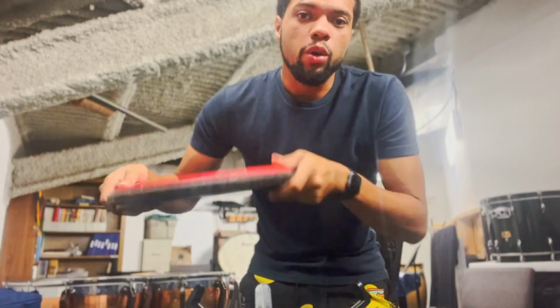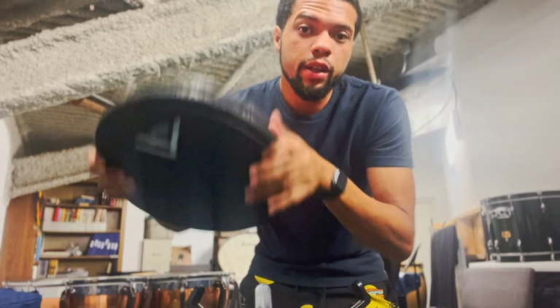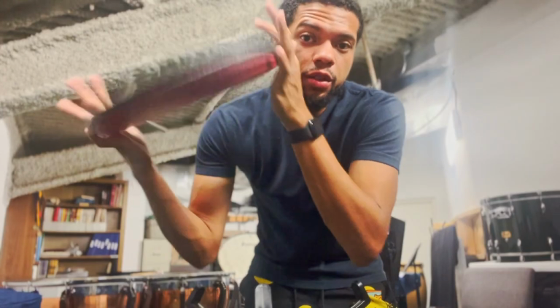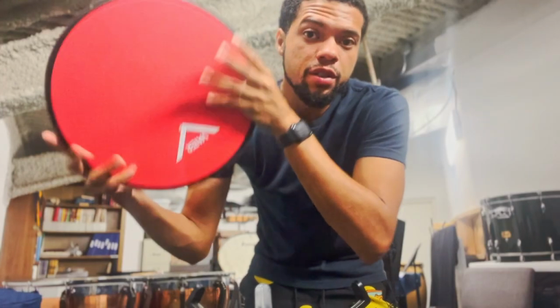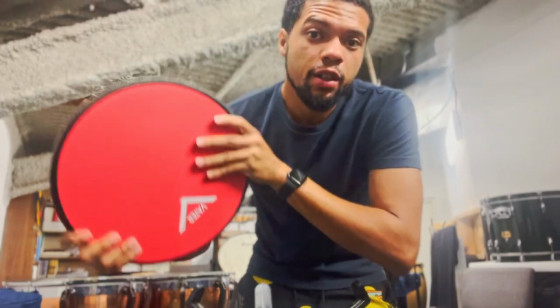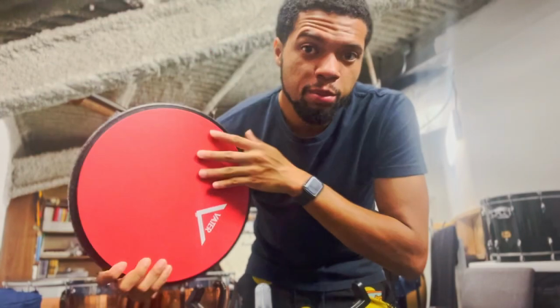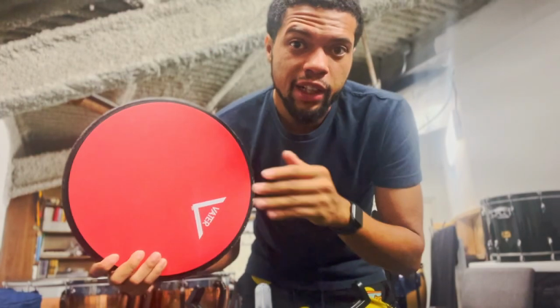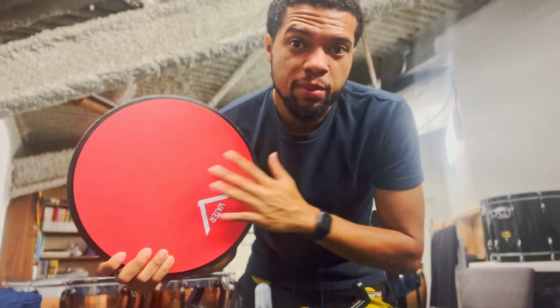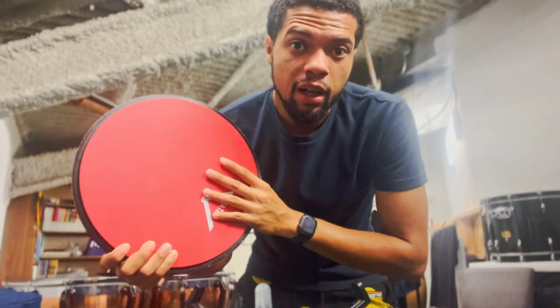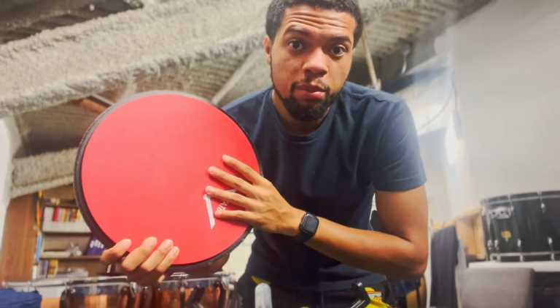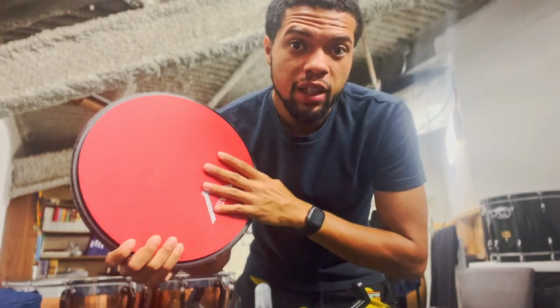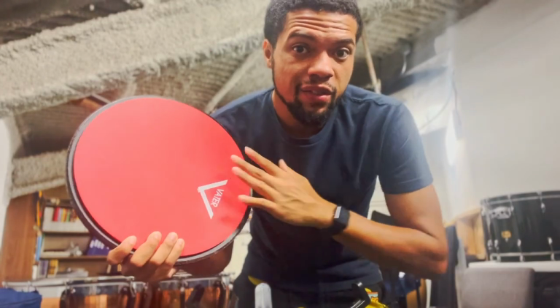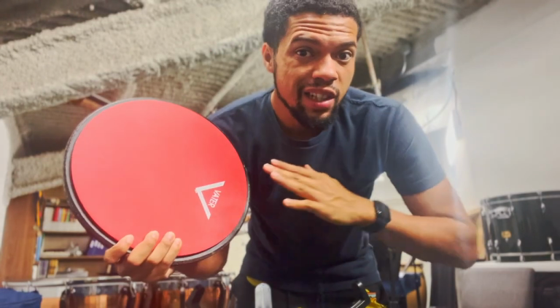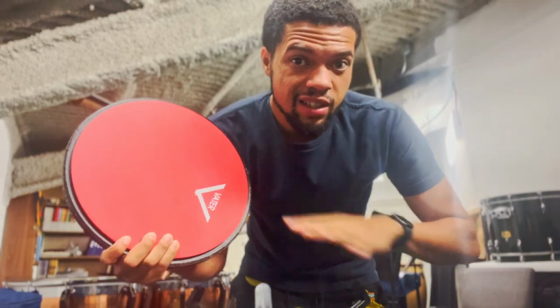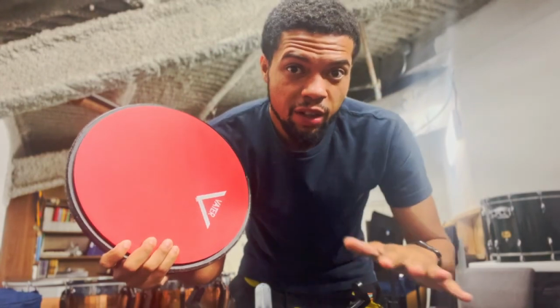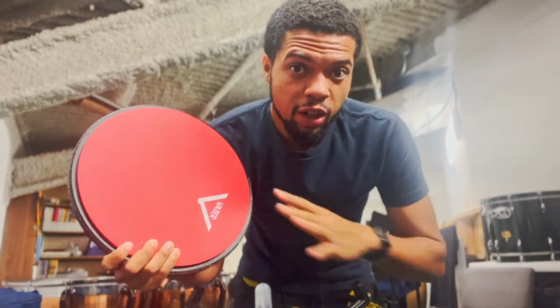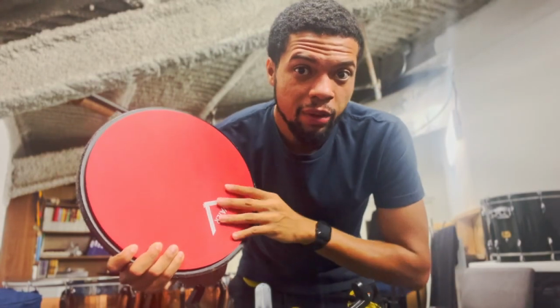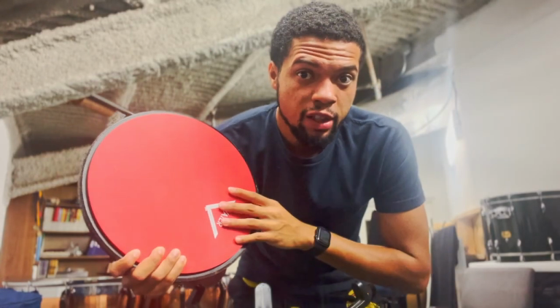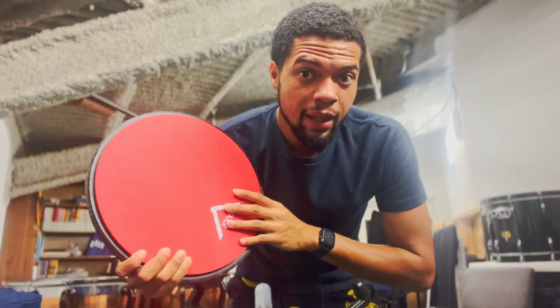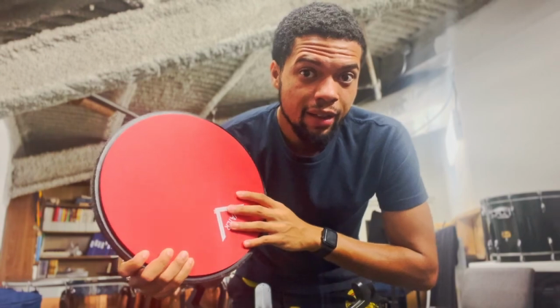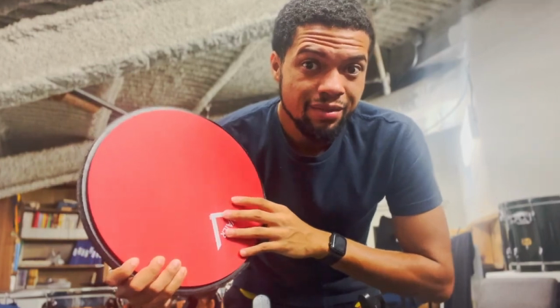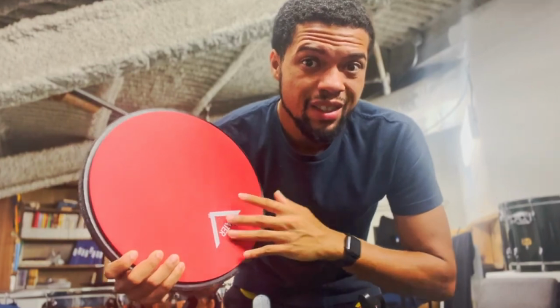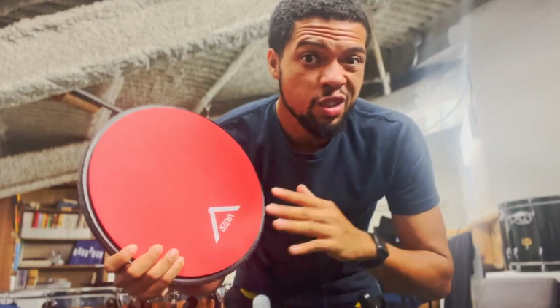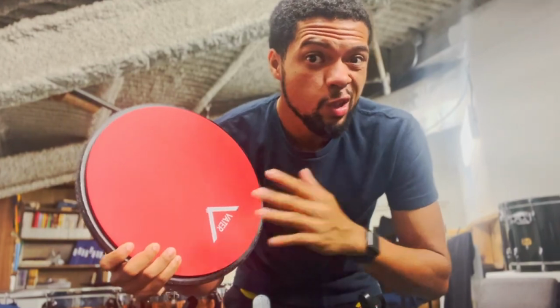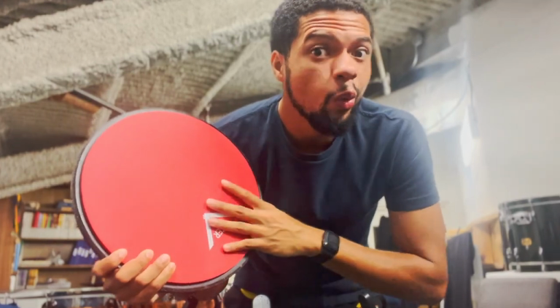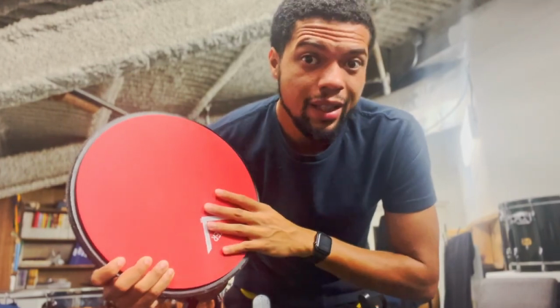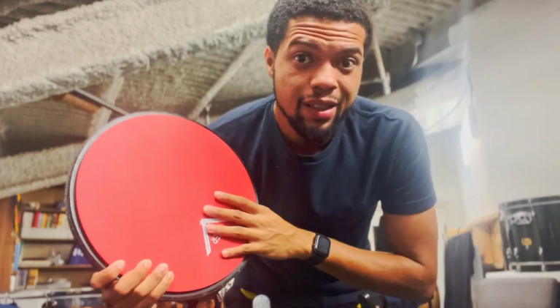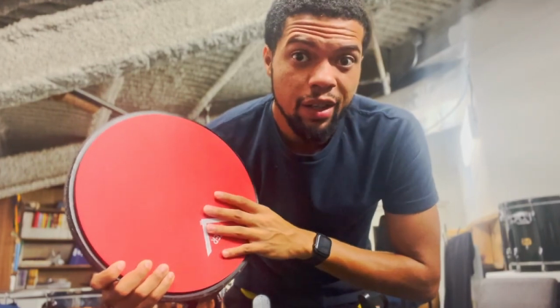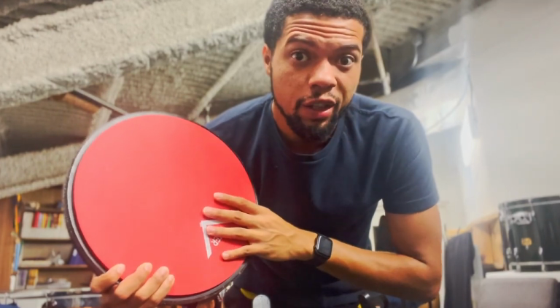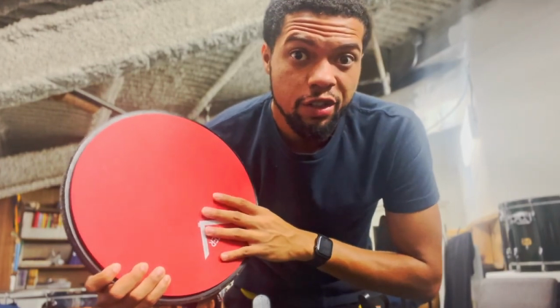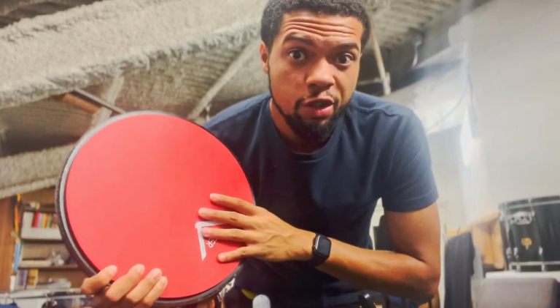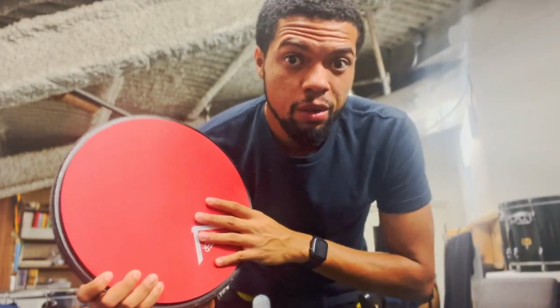We're going to use the practice pad, because if it doesn't sound good on the practice pad, there's no way it's going to sound good on the snare drum.